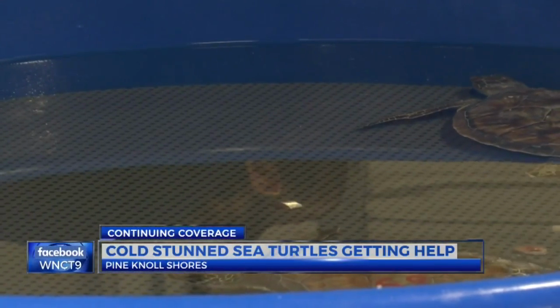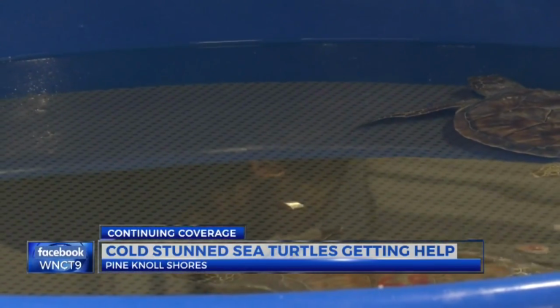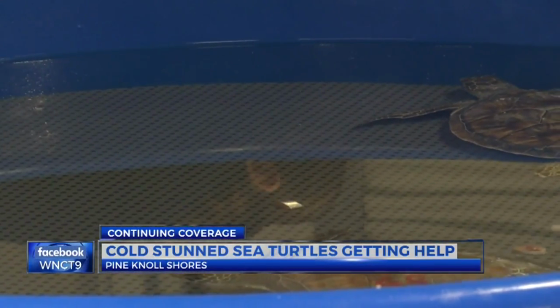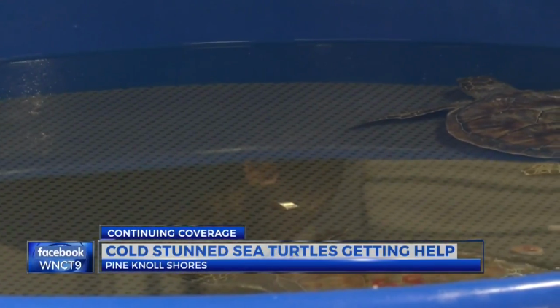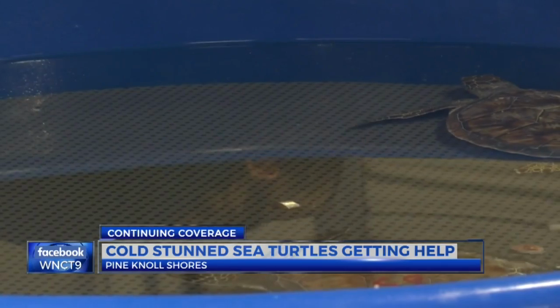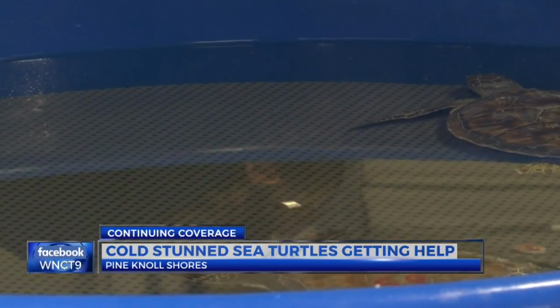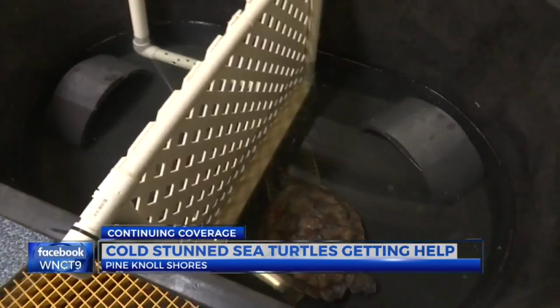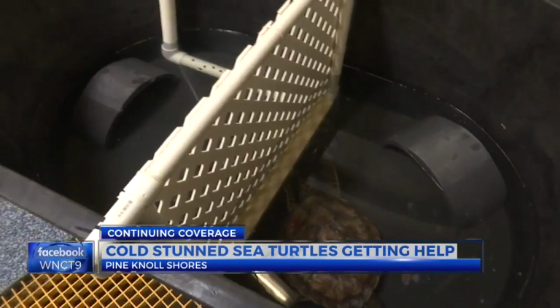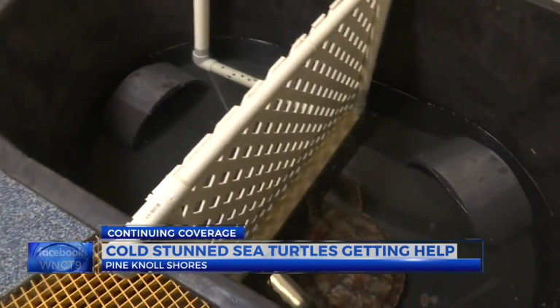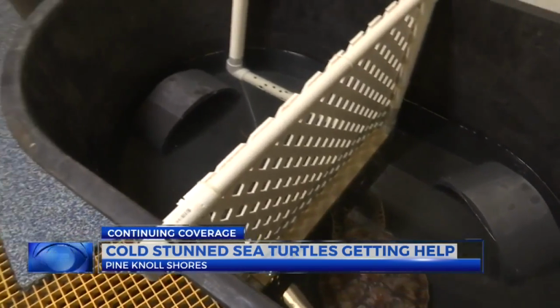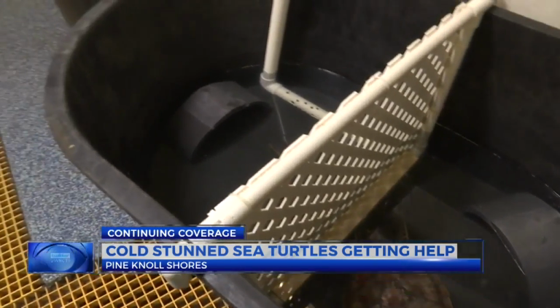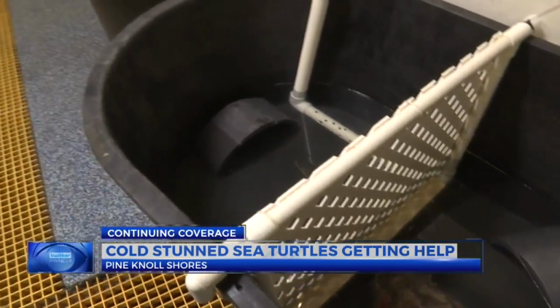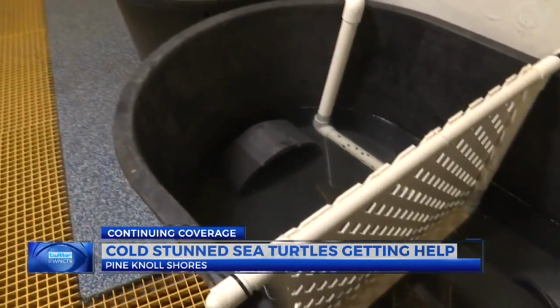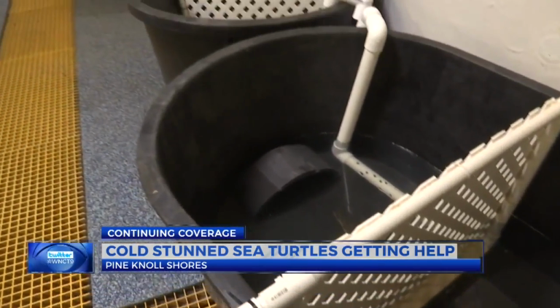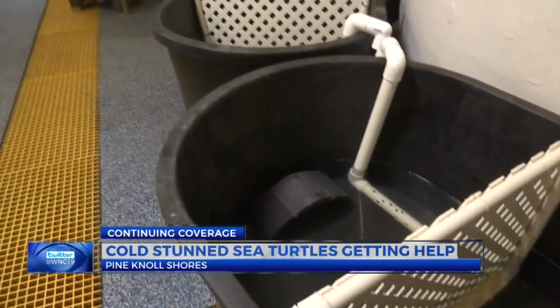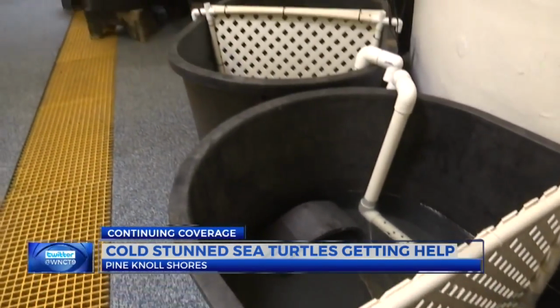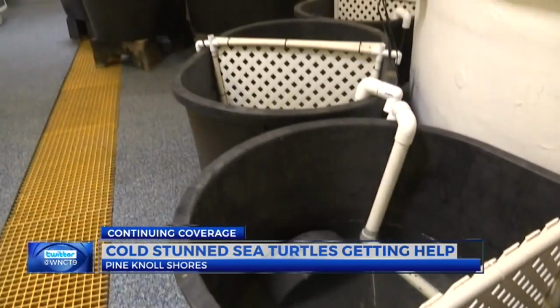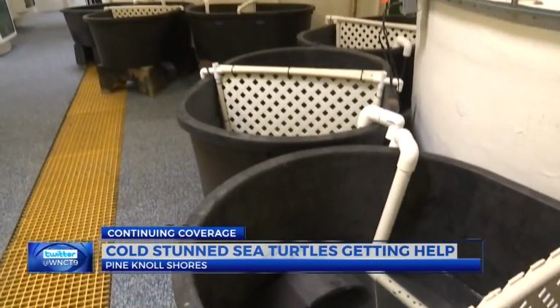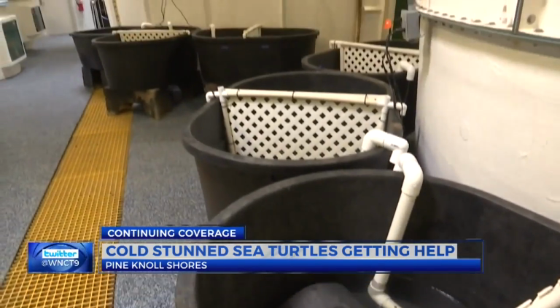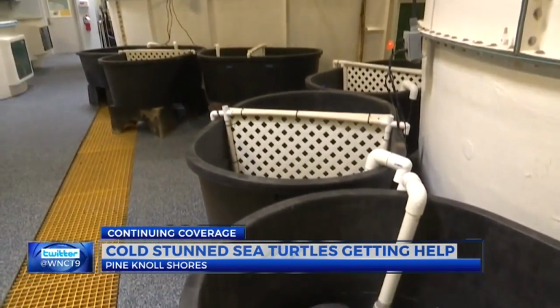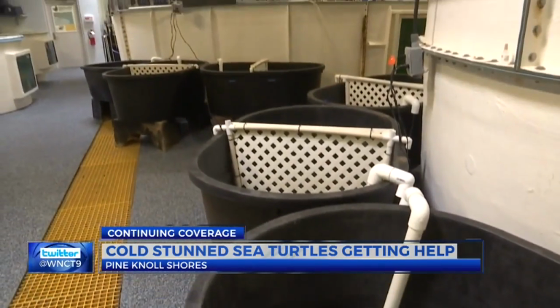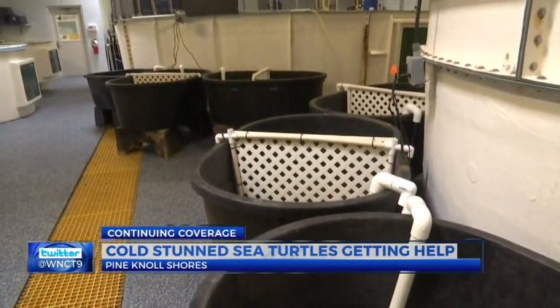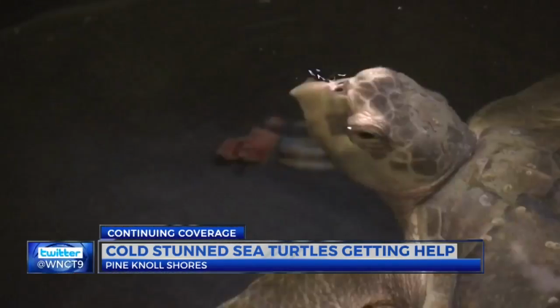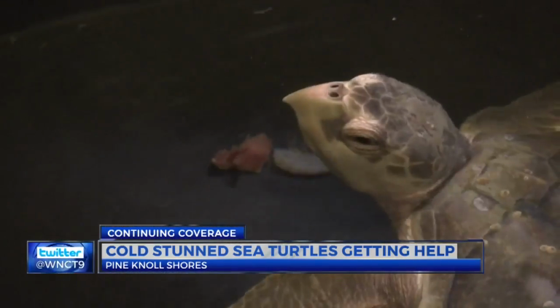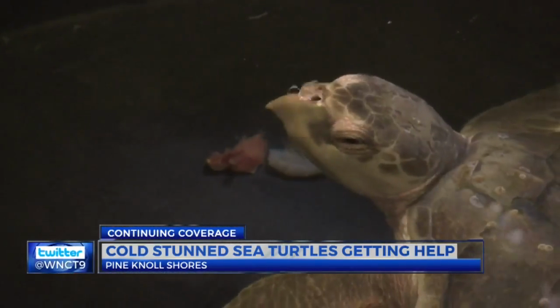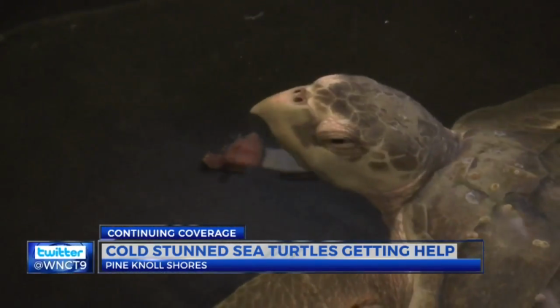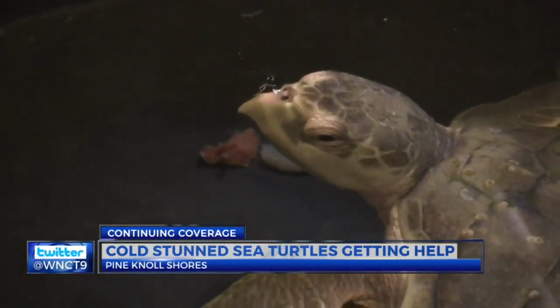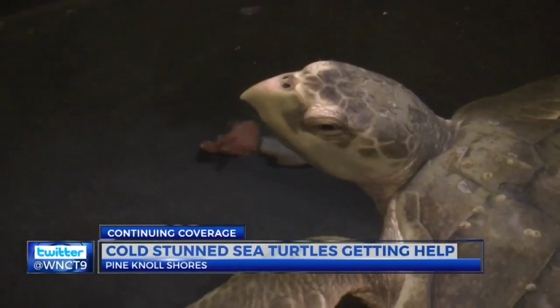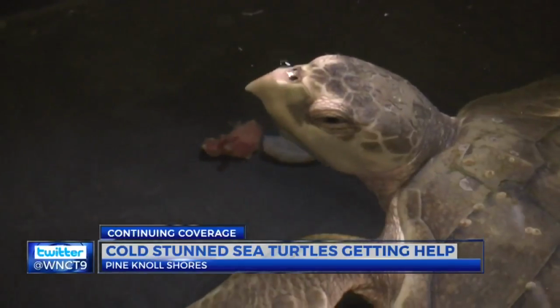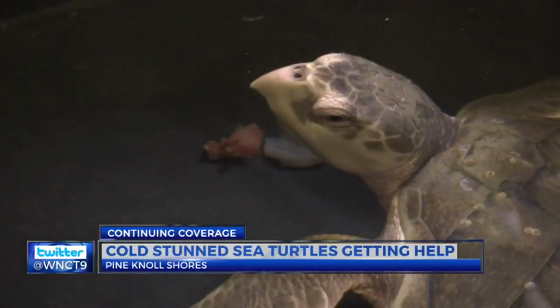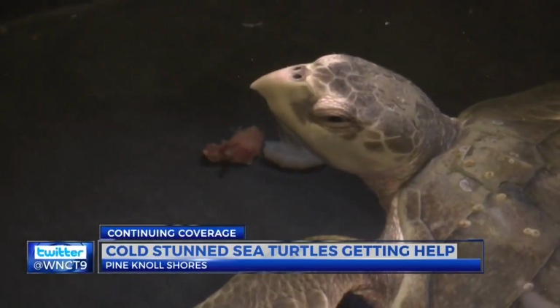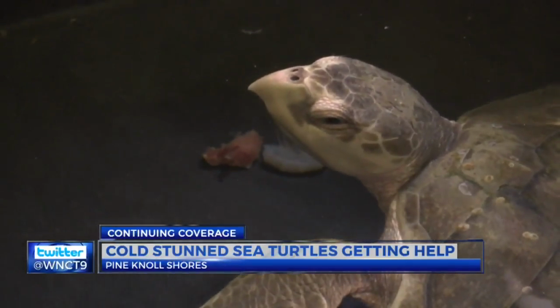There's no sigh of relief until the cold temperatures are gone. By then, we take a deep breath and realize that the season is complete. The goal is to release these creatures back into warm temperatures.